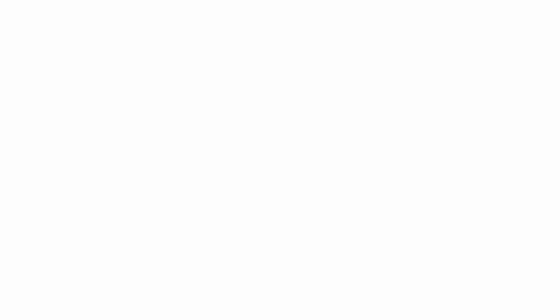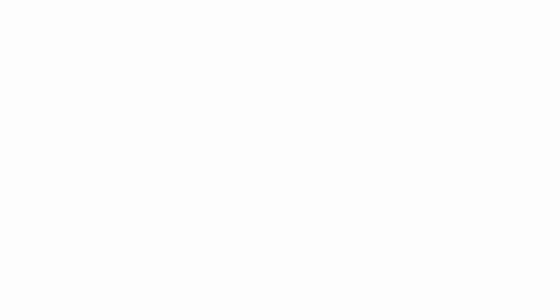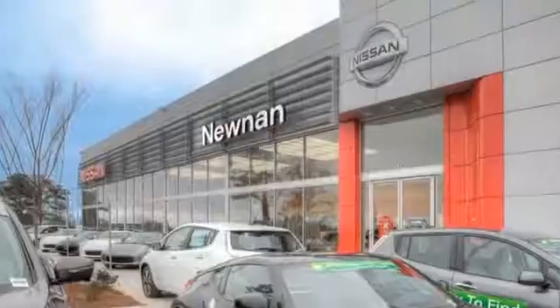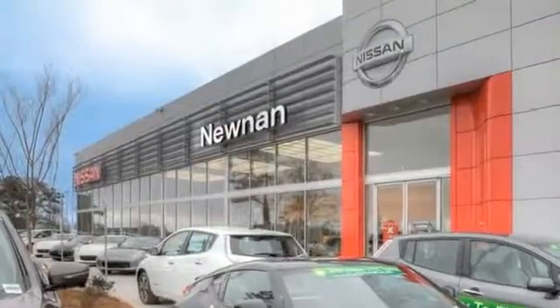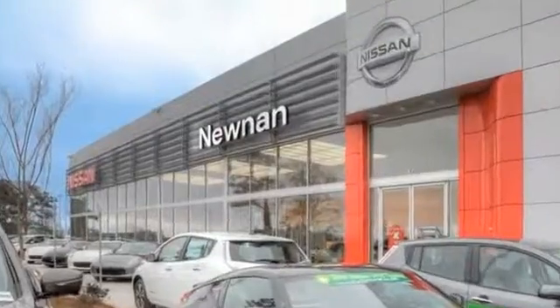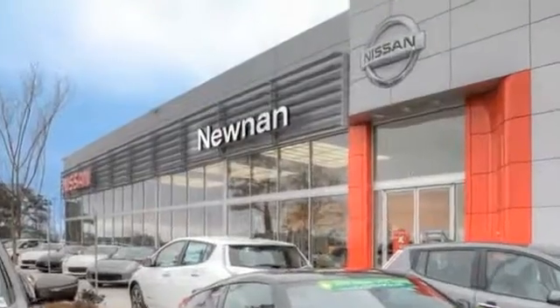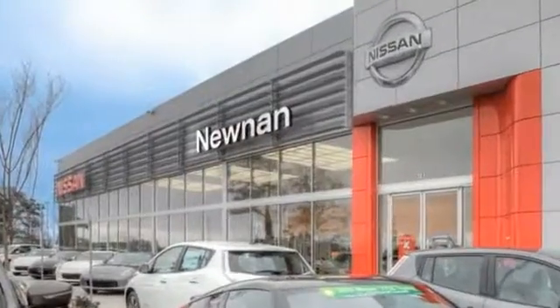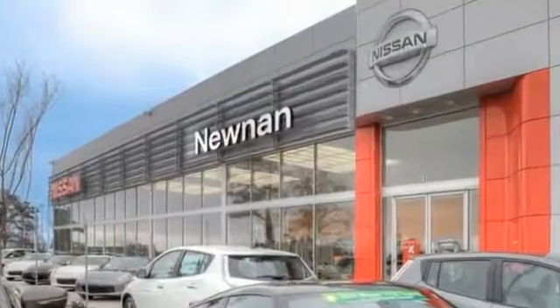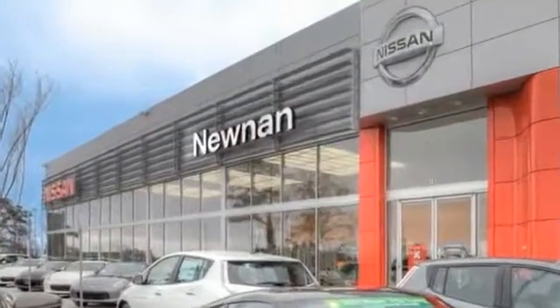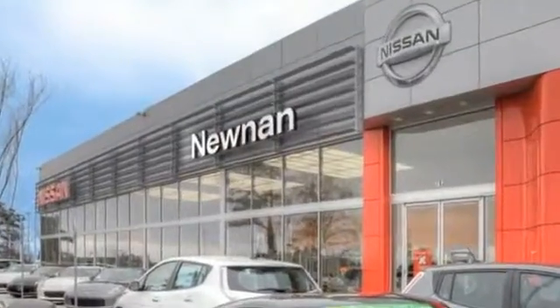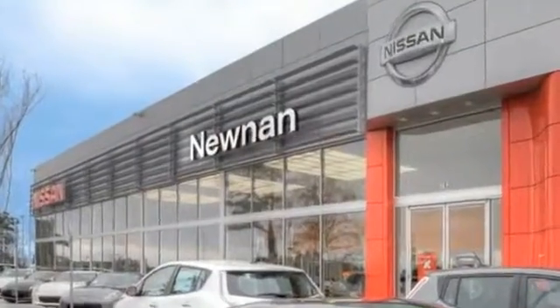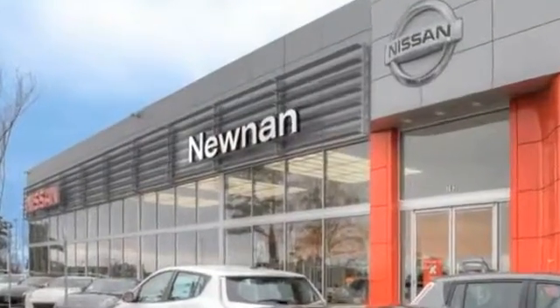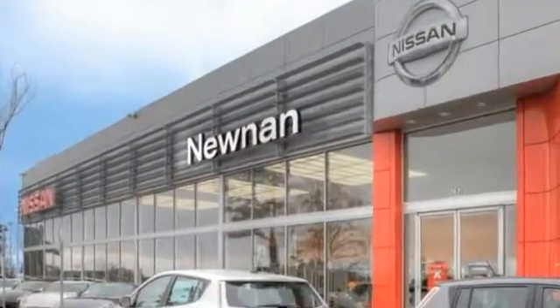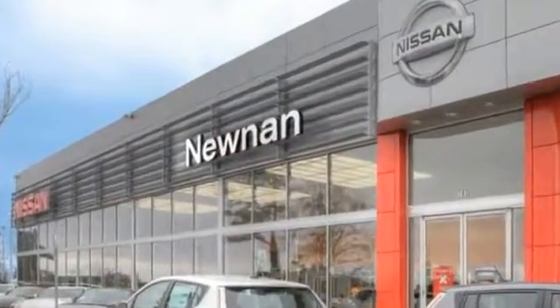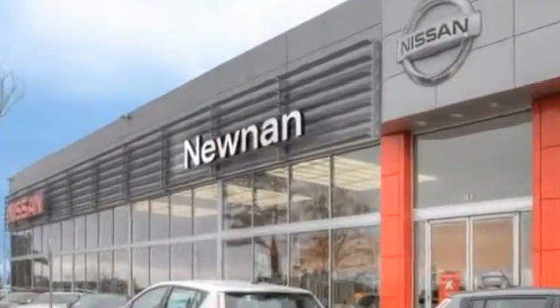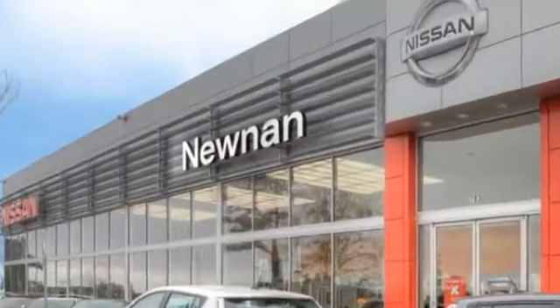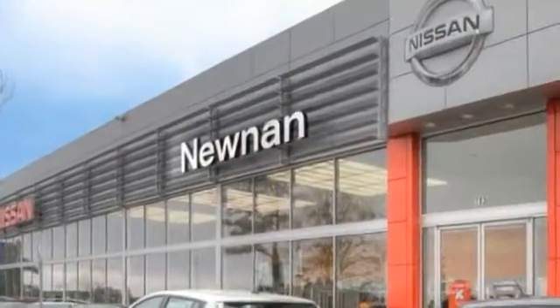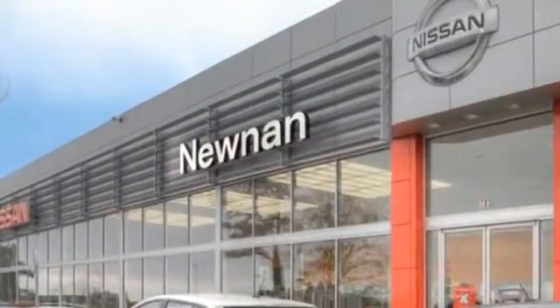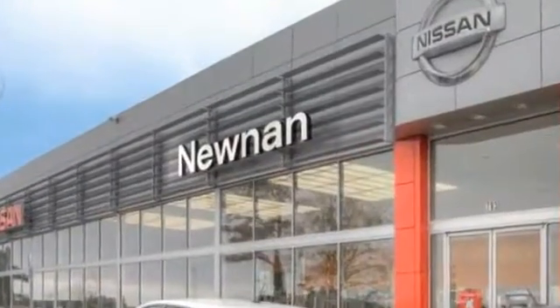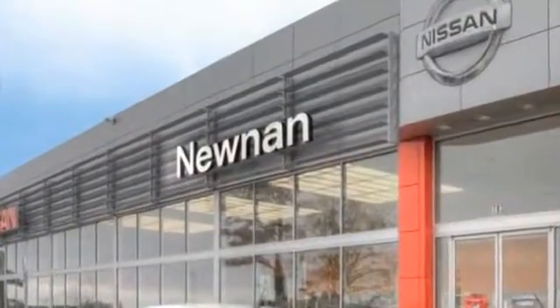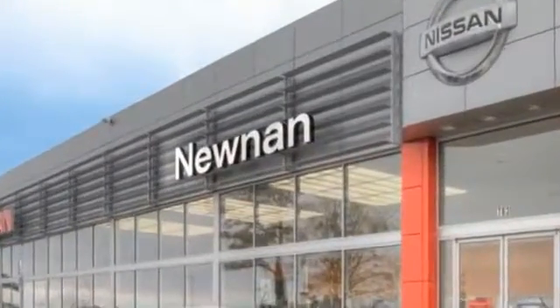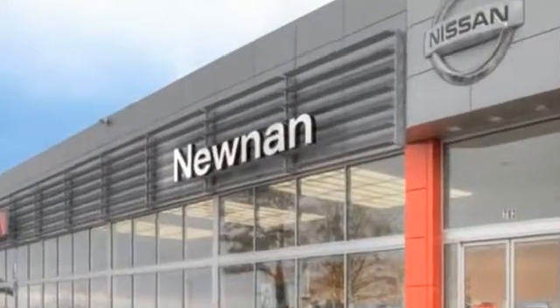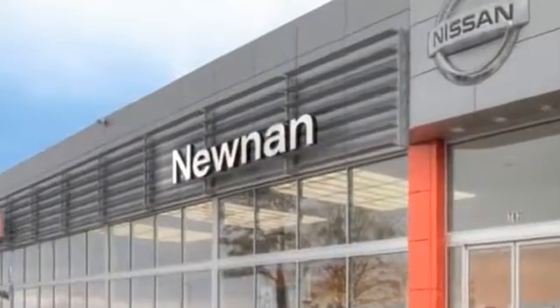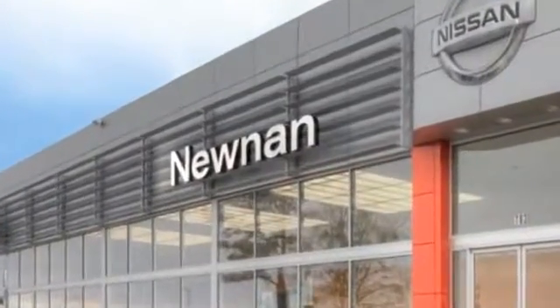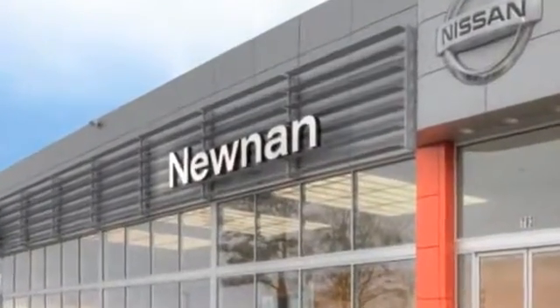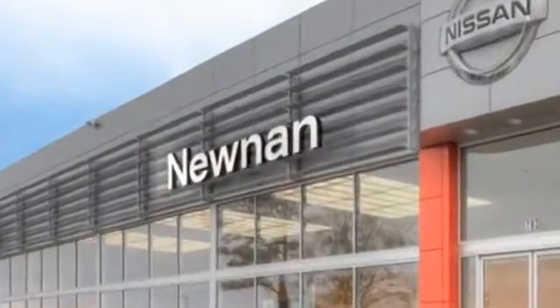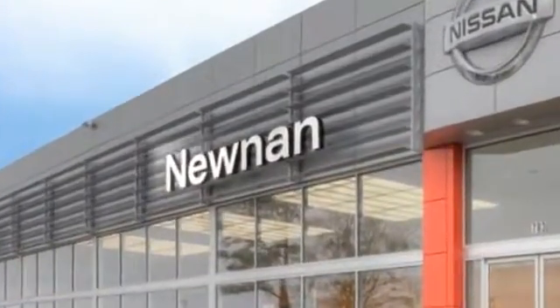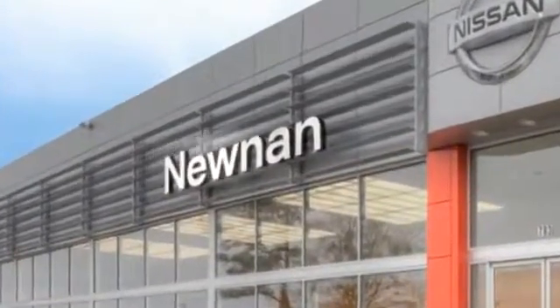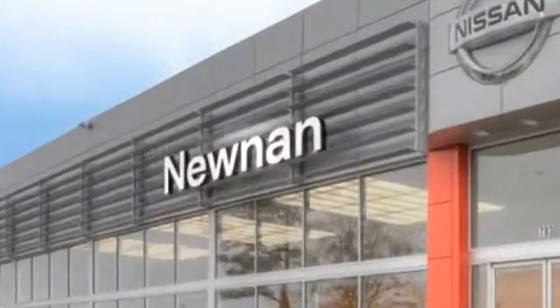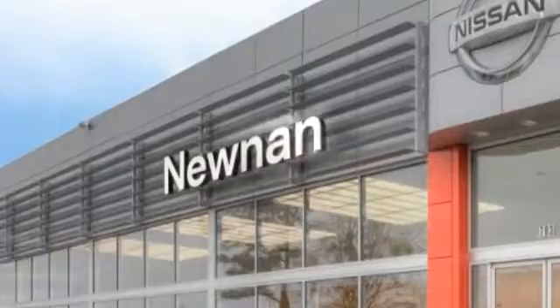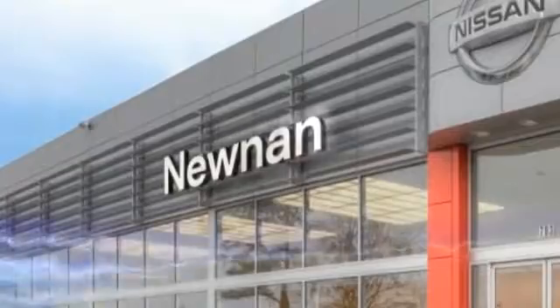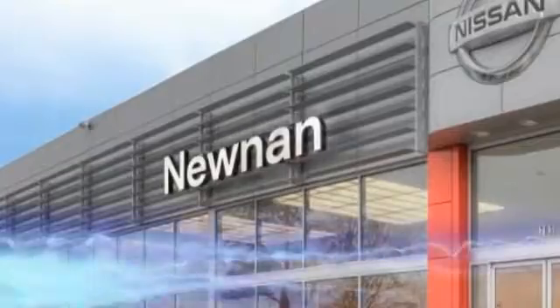Welcome to Nissan of Newnan, the number one Google-rated Nissan dealership in Atlanta.